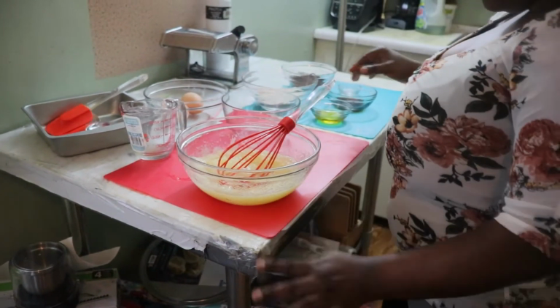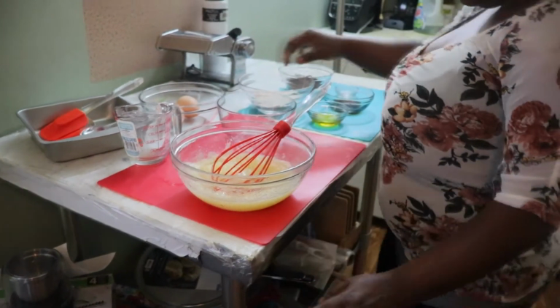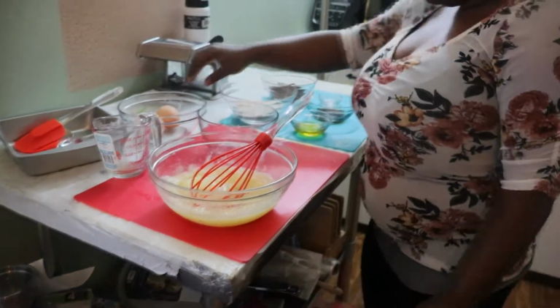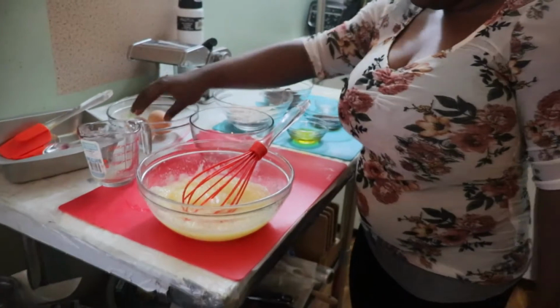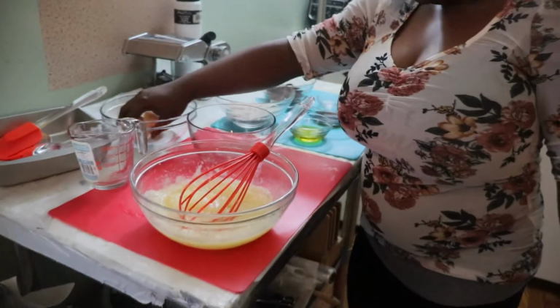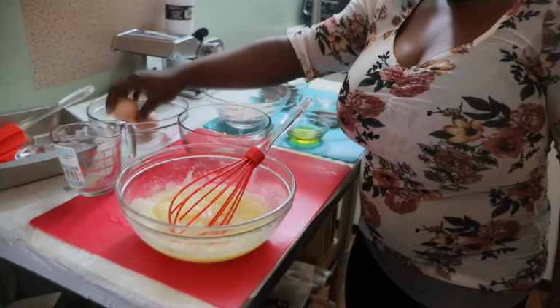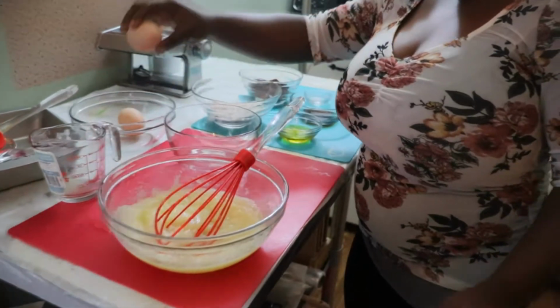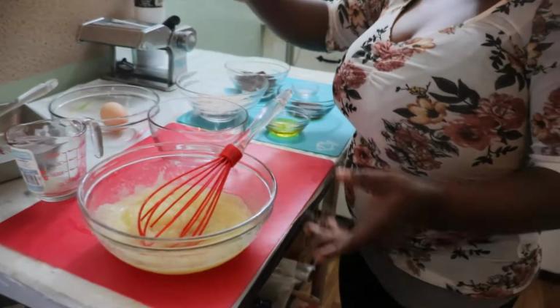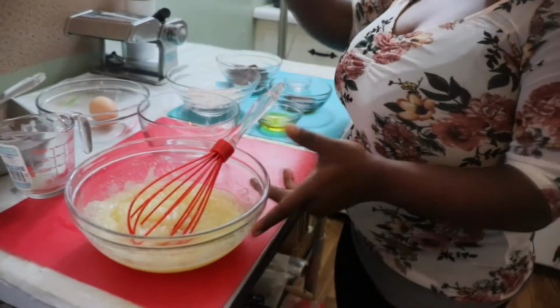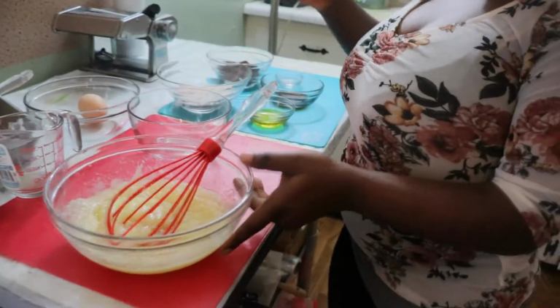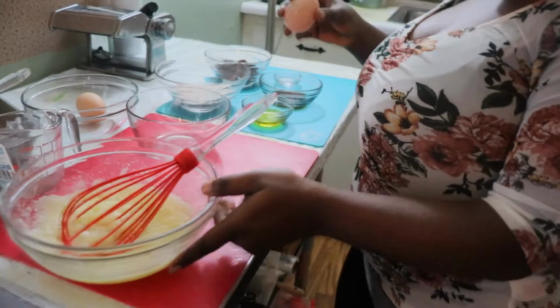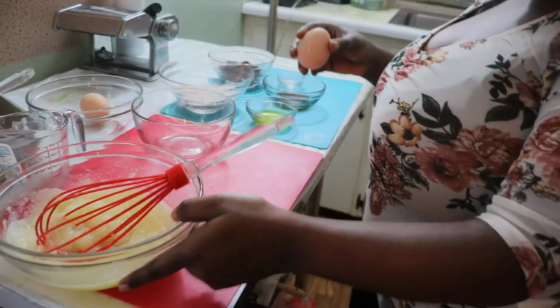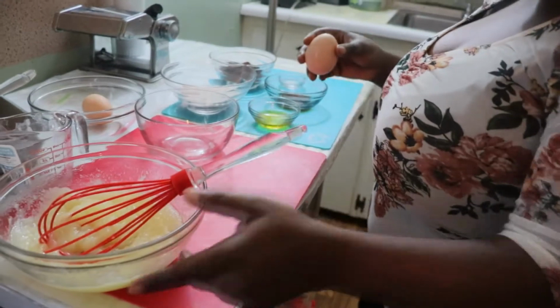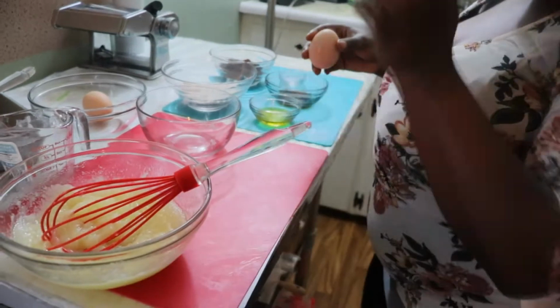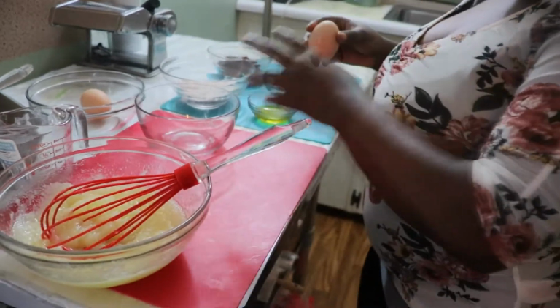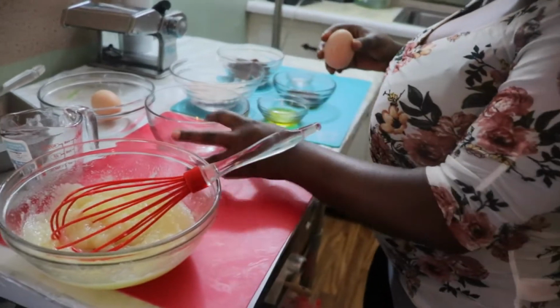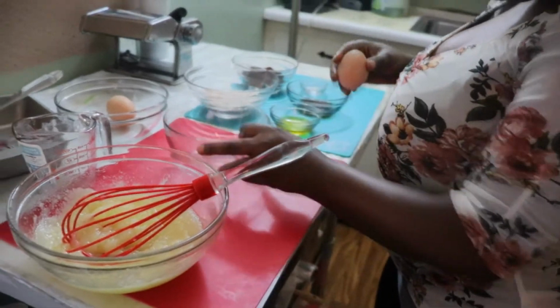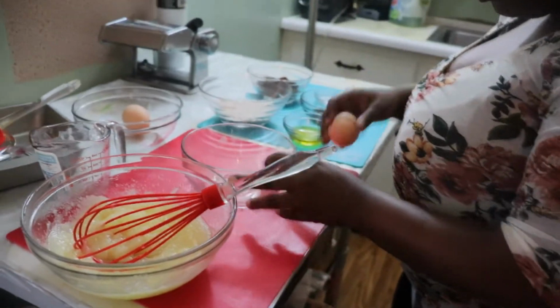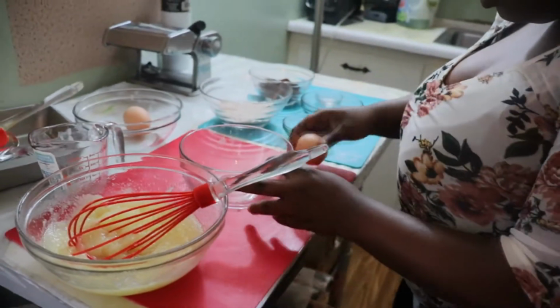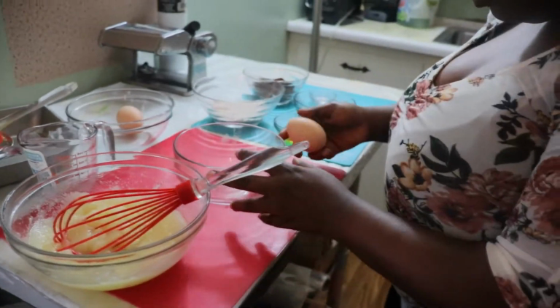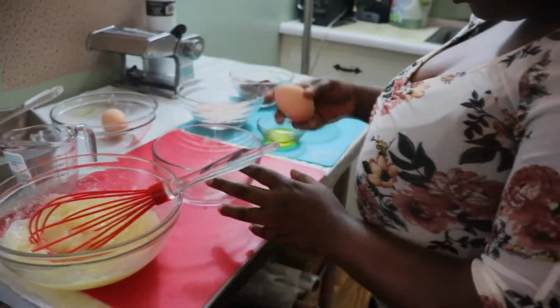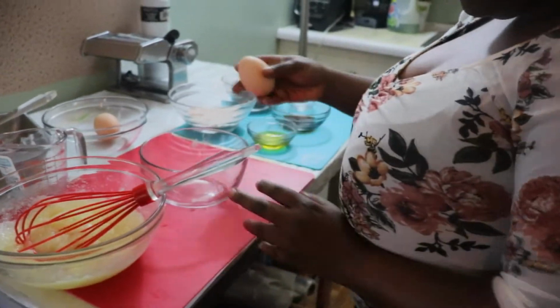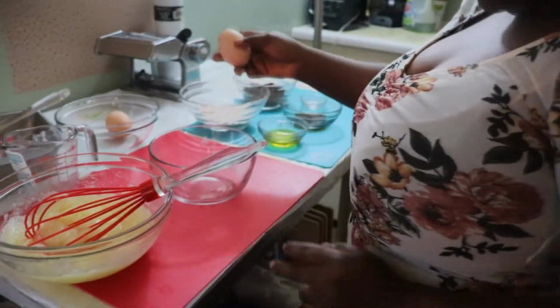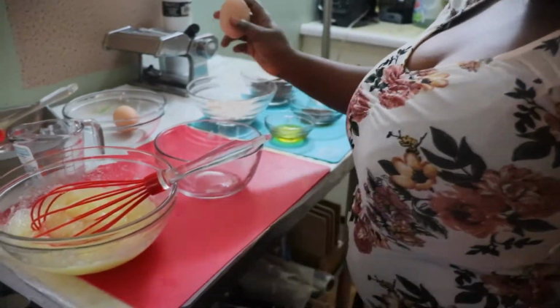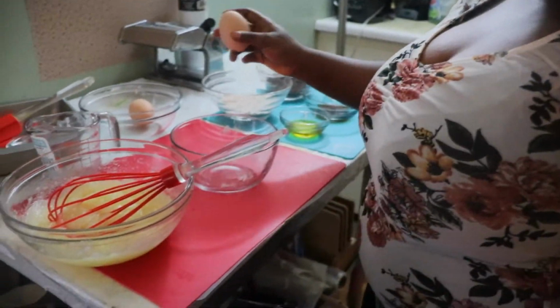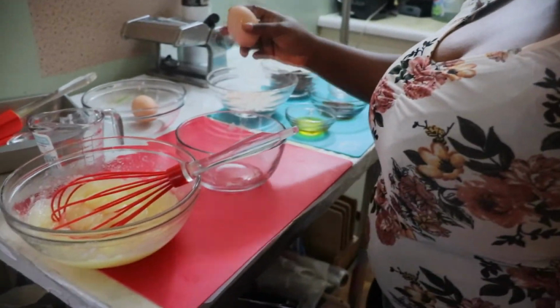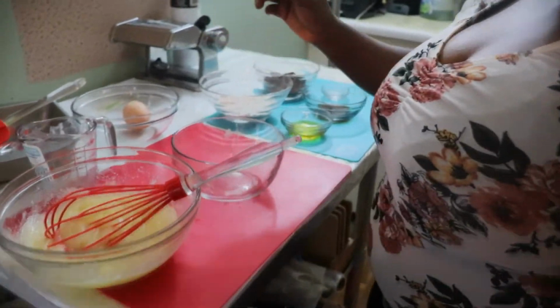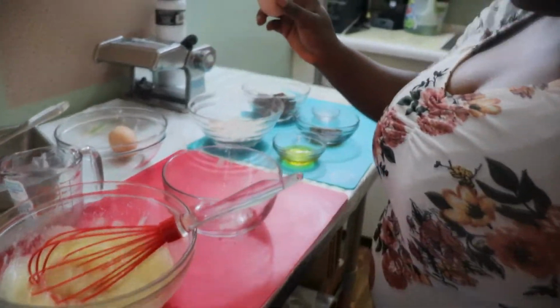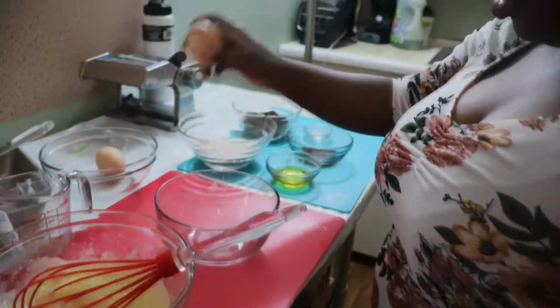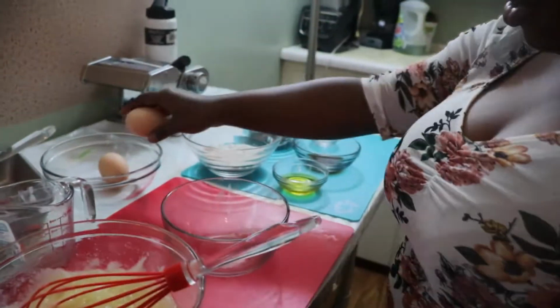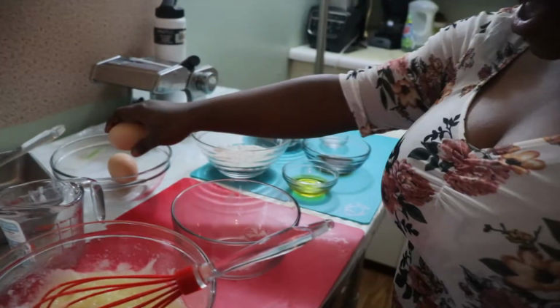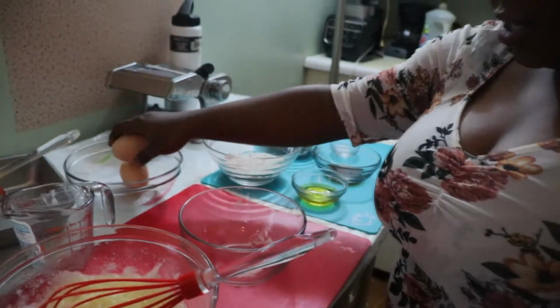Now we'll add our eggs. I'm using two eggs.